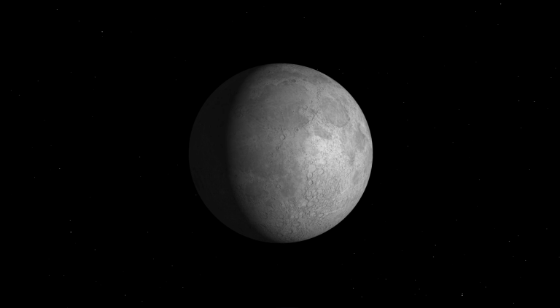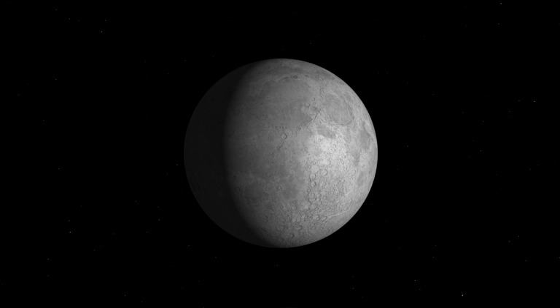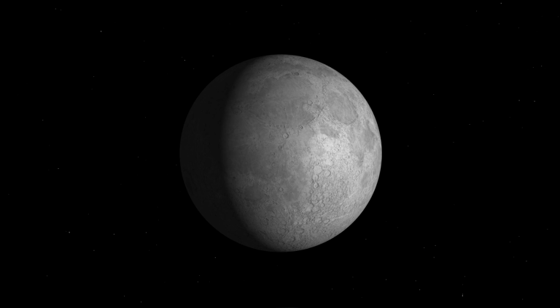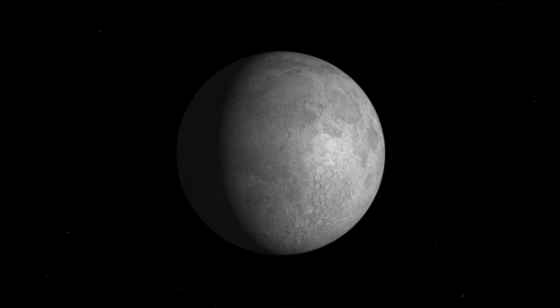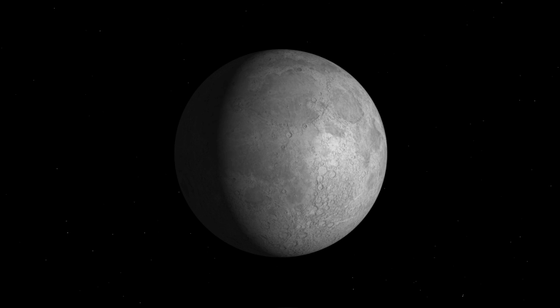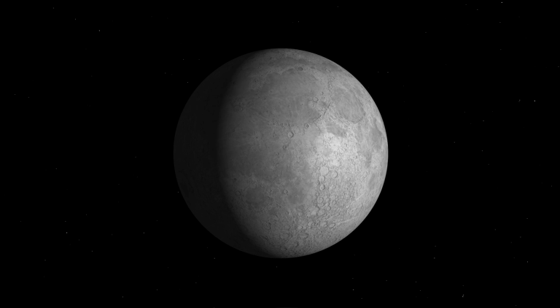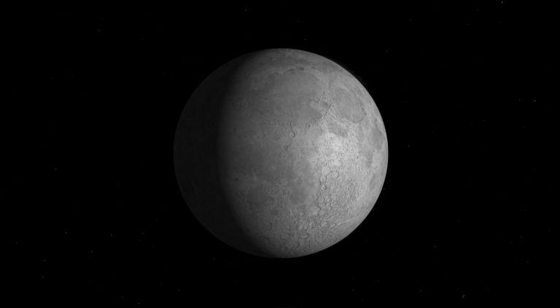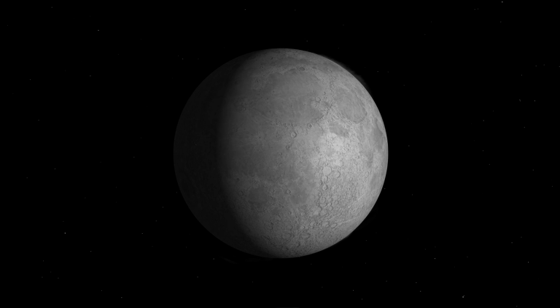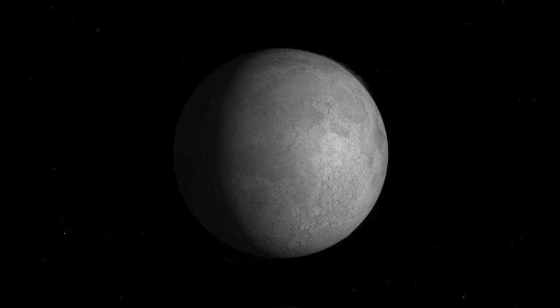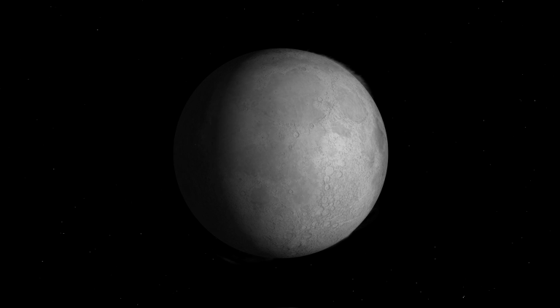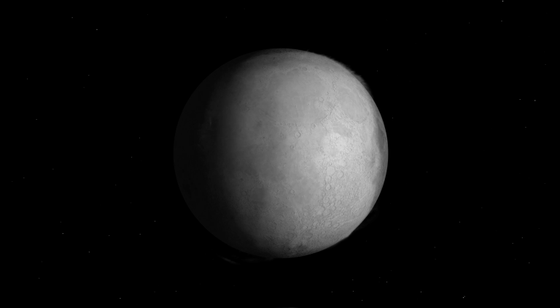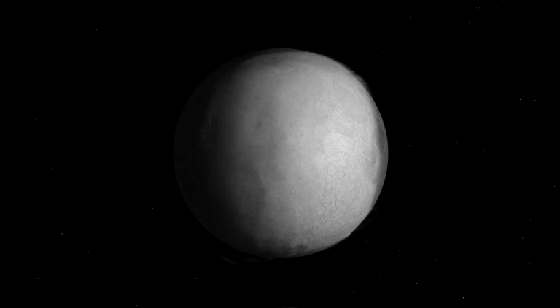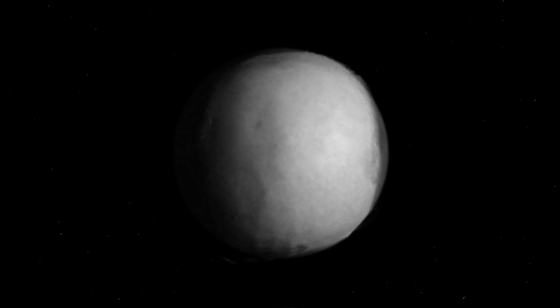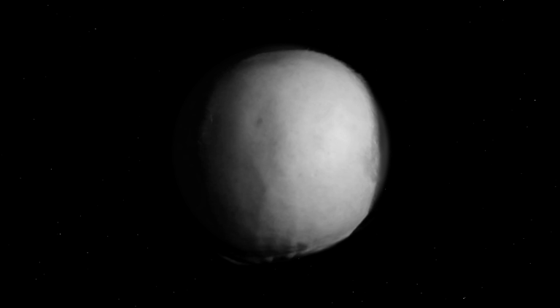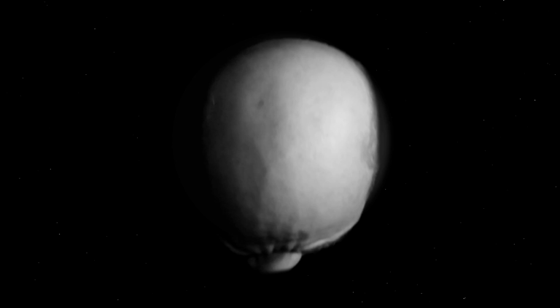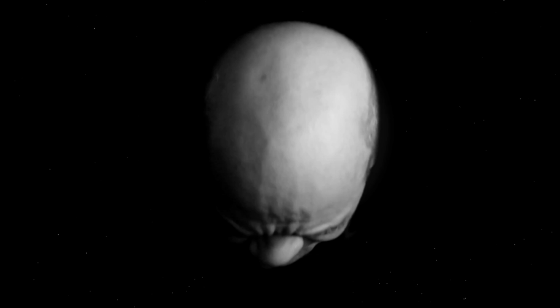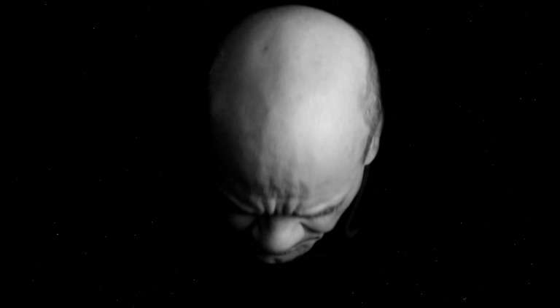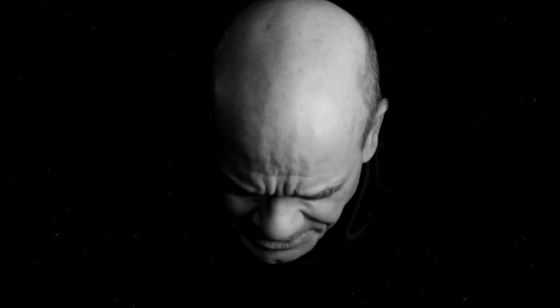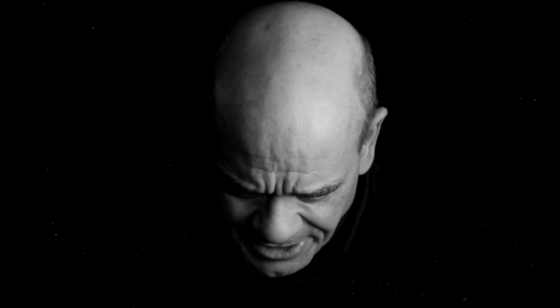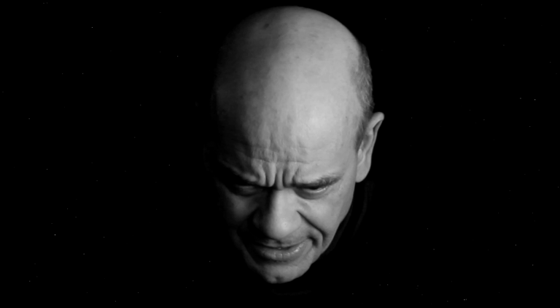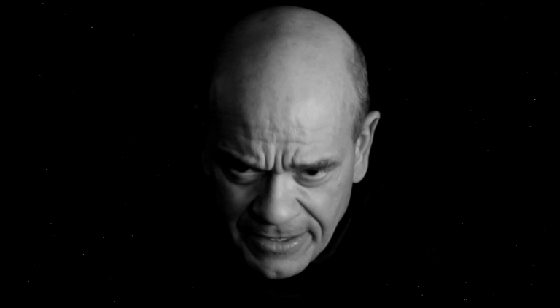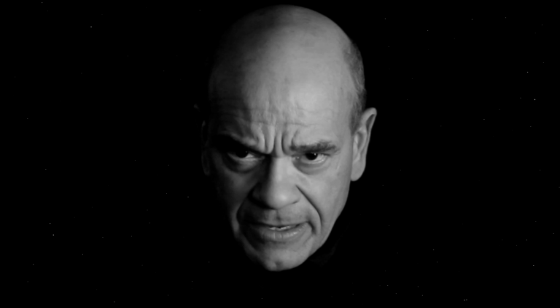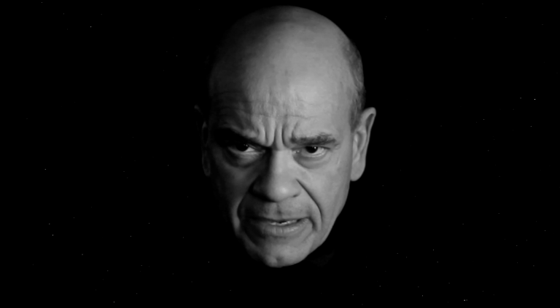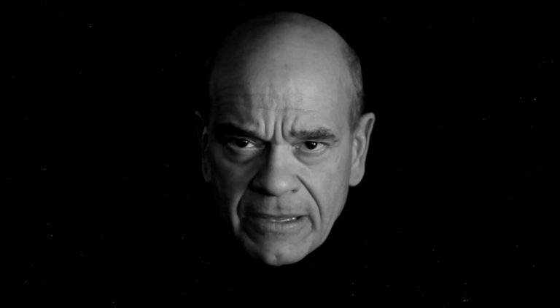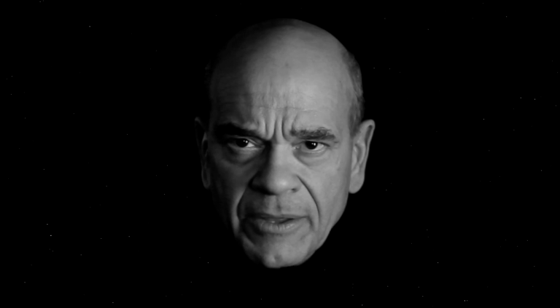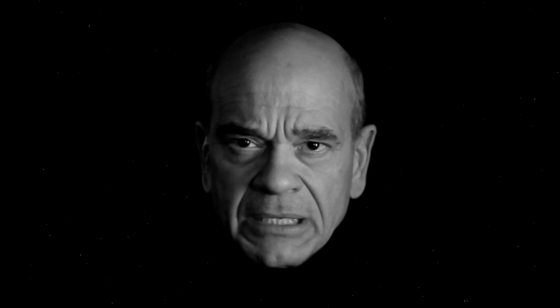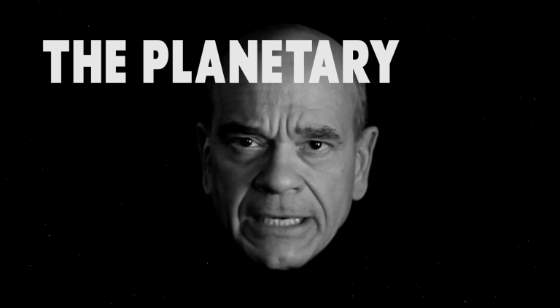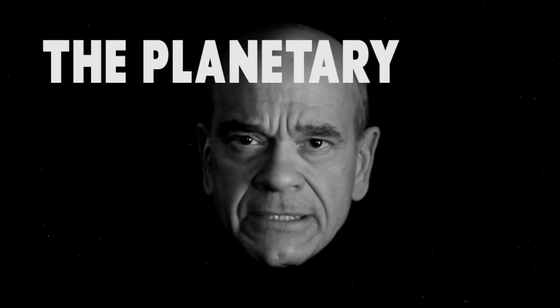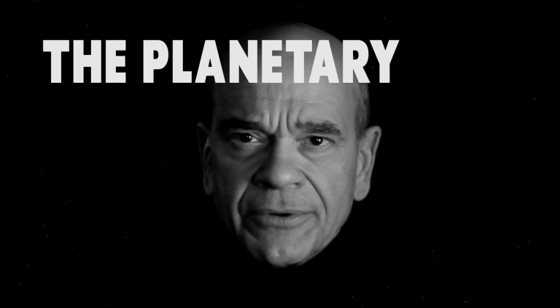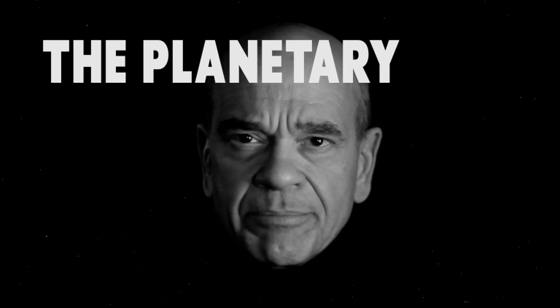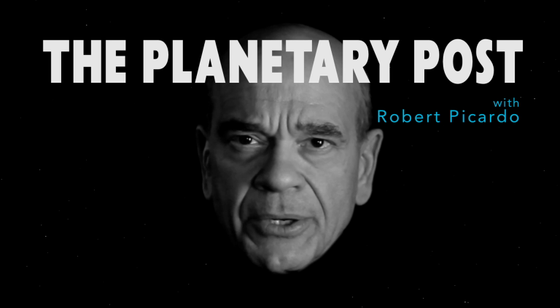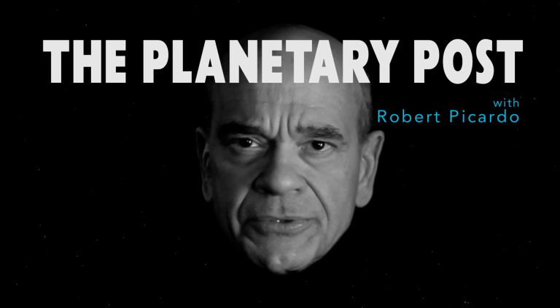This is Robert Picardo, and you're watching The Planetary Post.